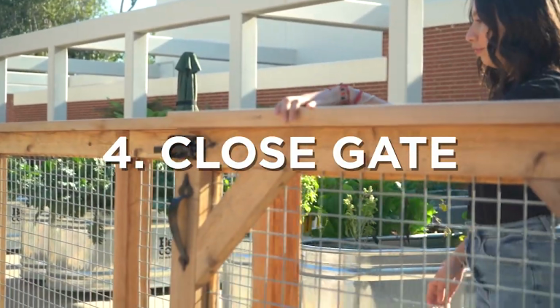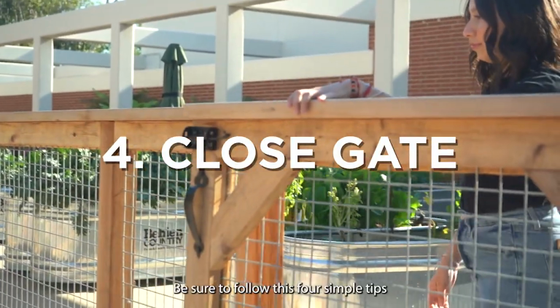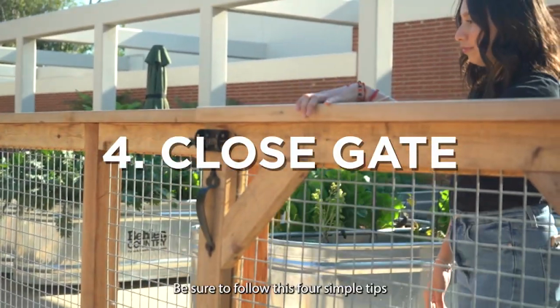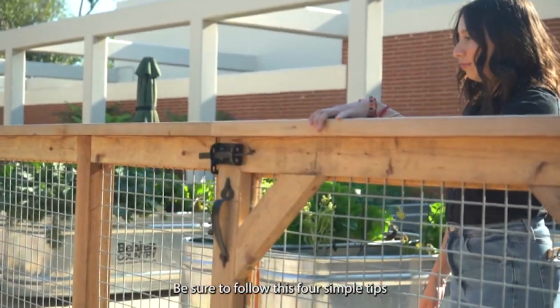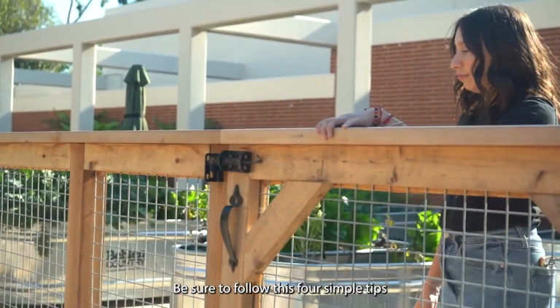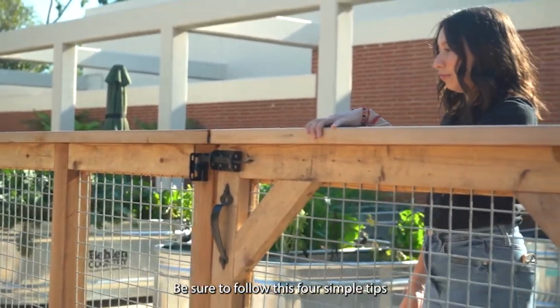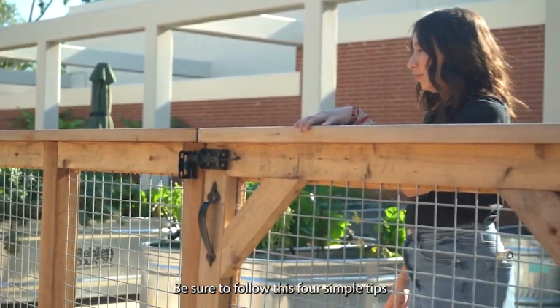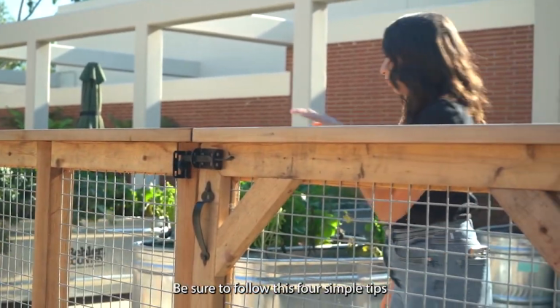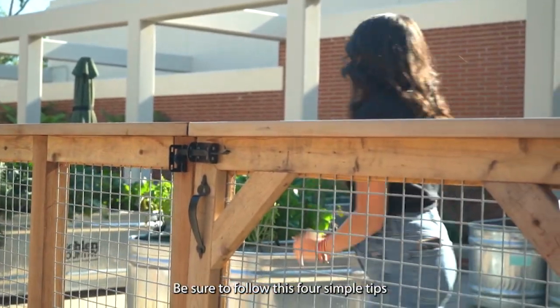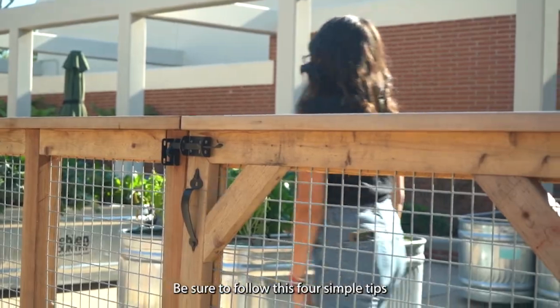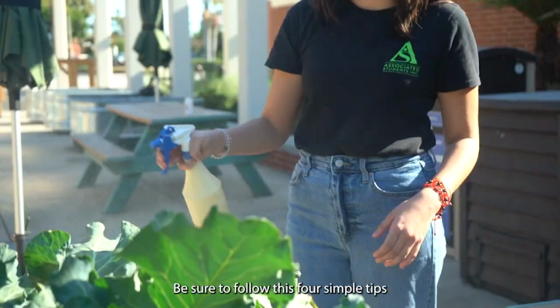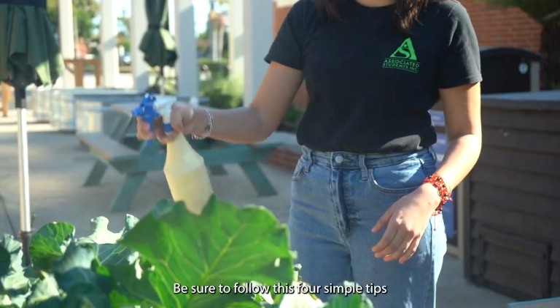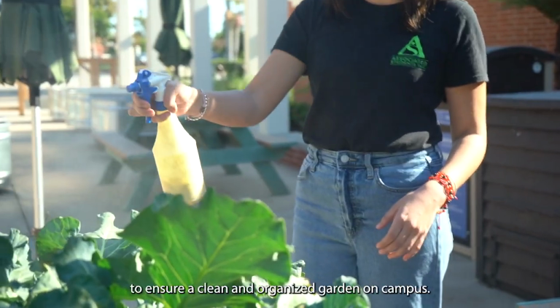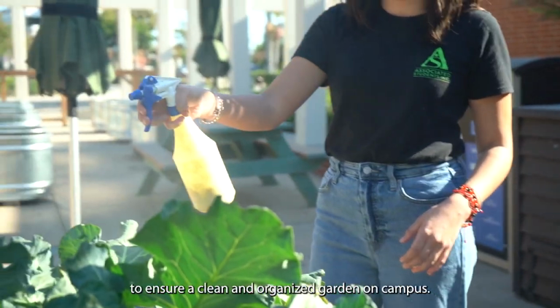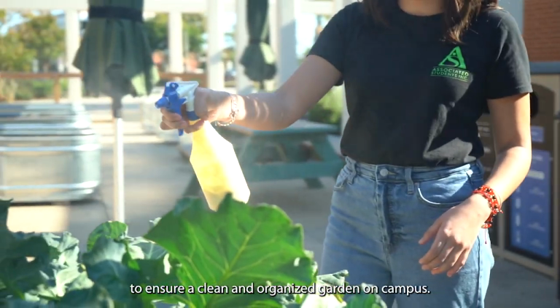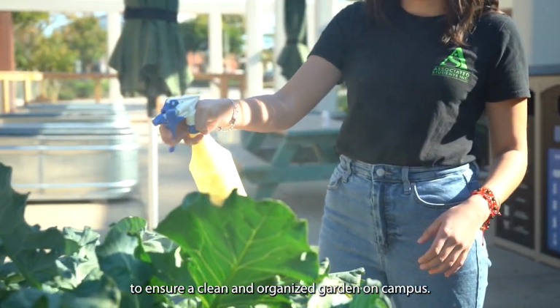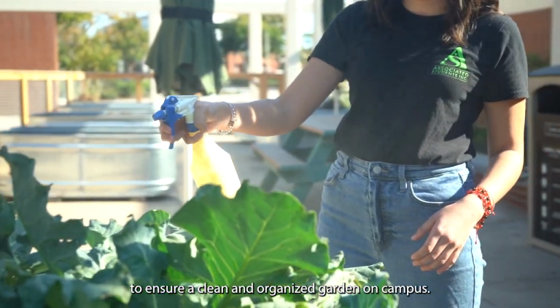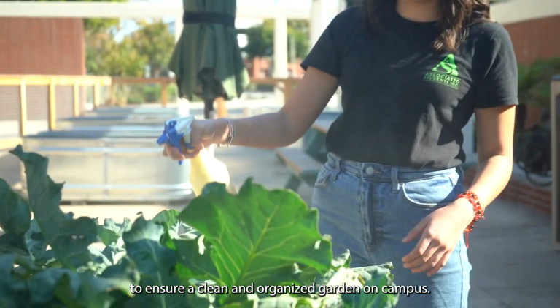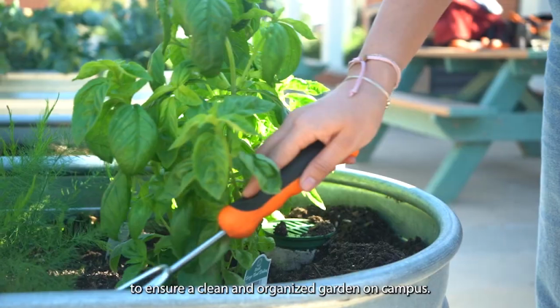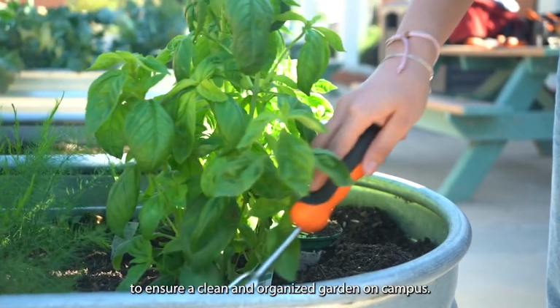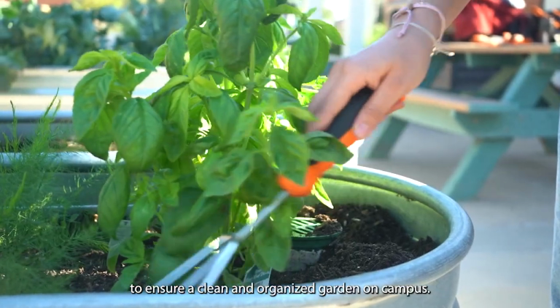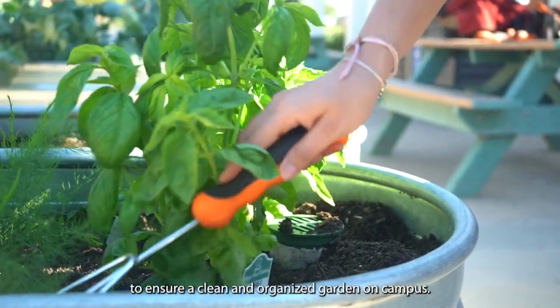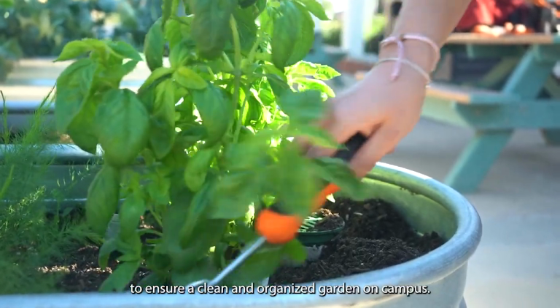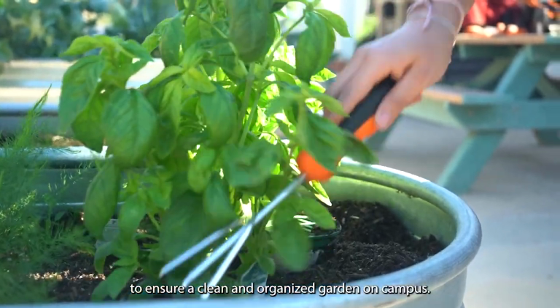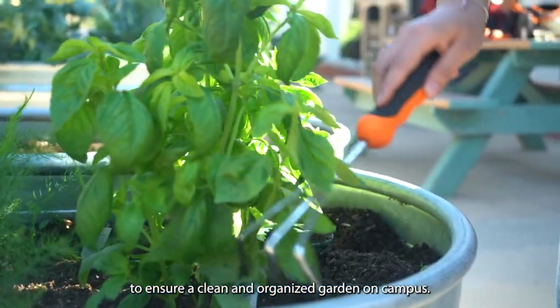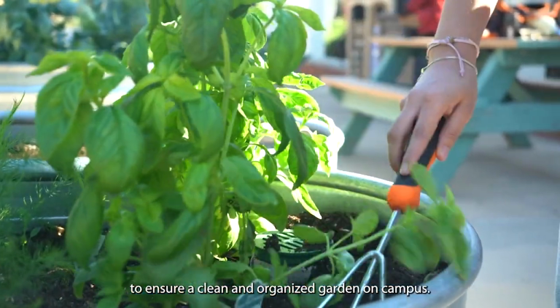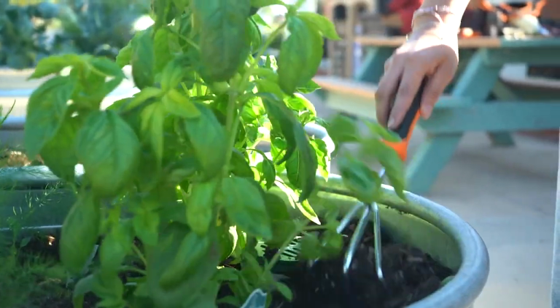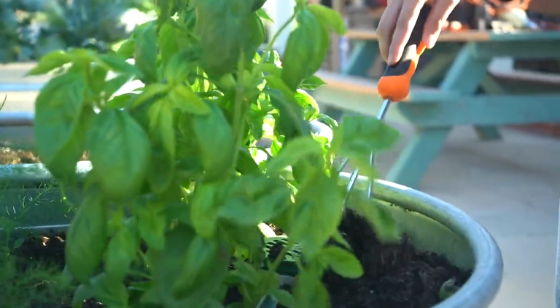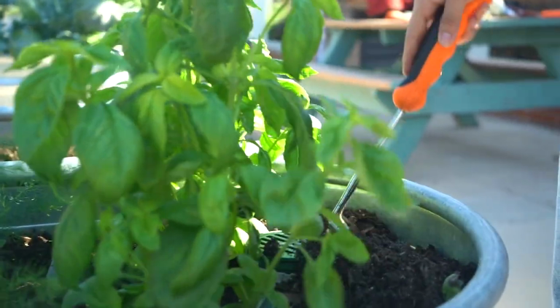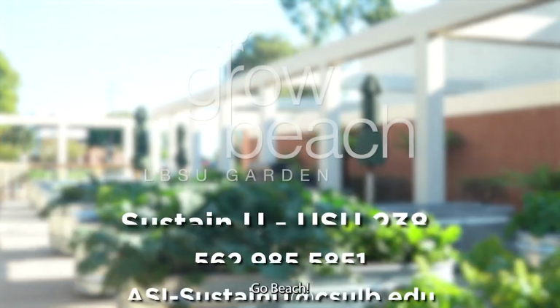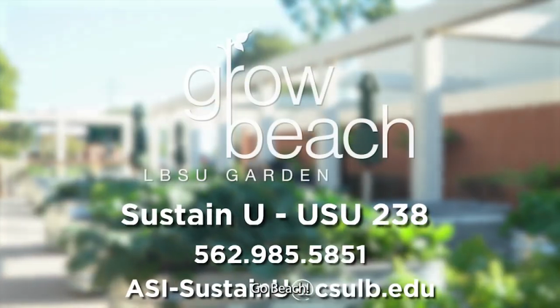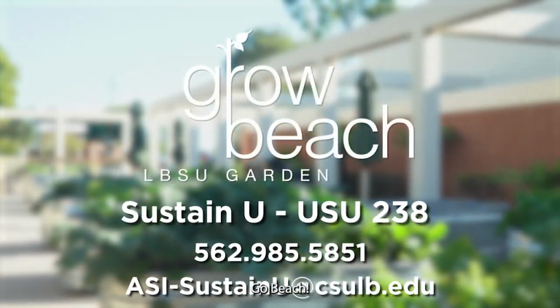Be sure to follow these 4 simple tips to ensure a clean and organized garden on campus. Go Beach!